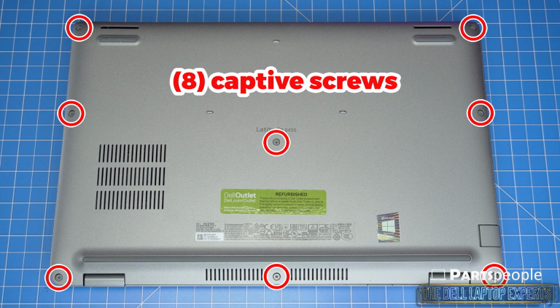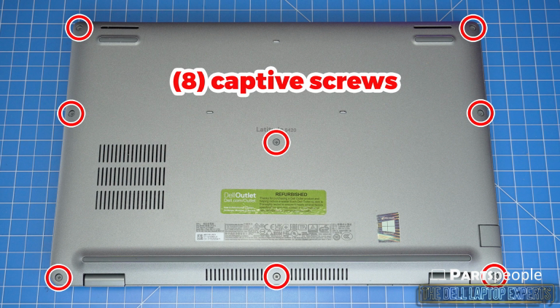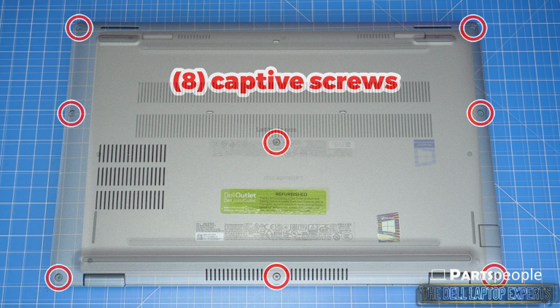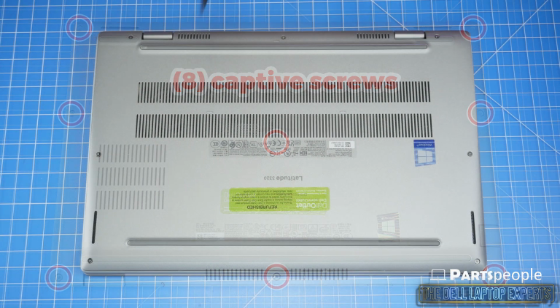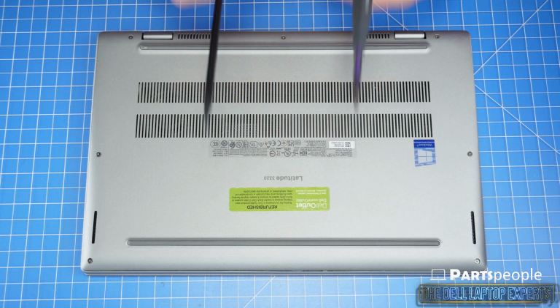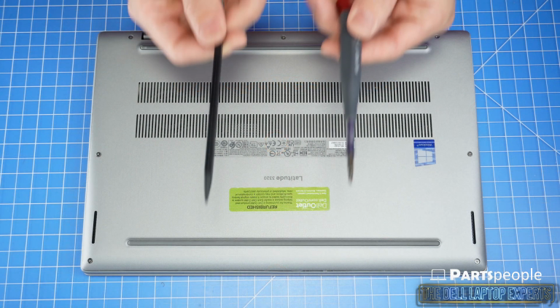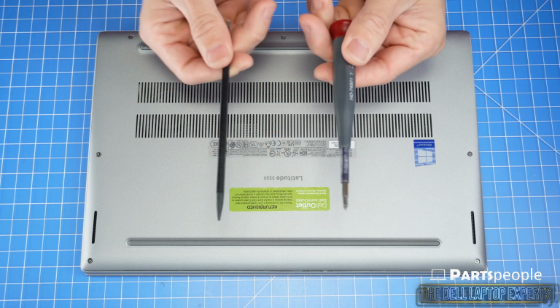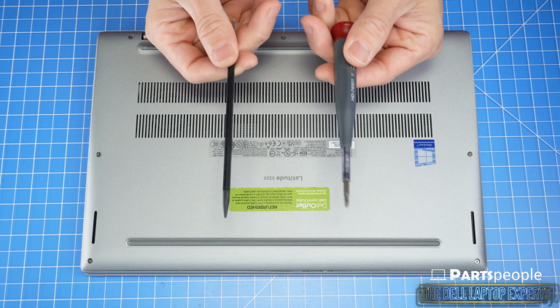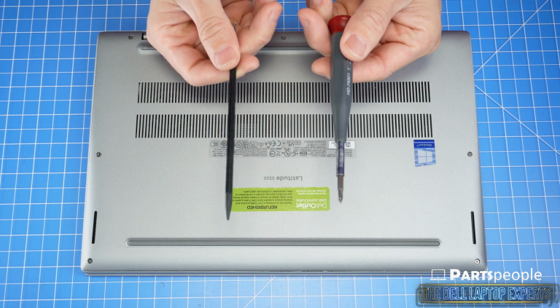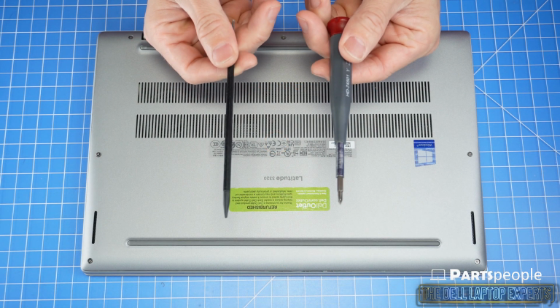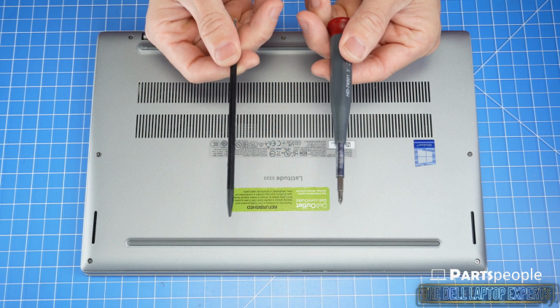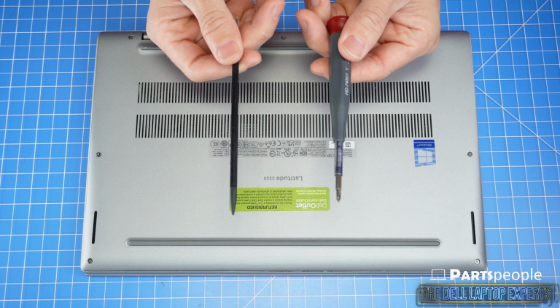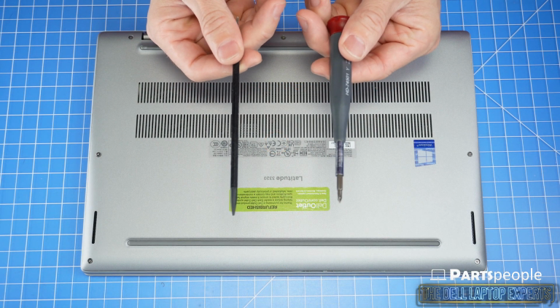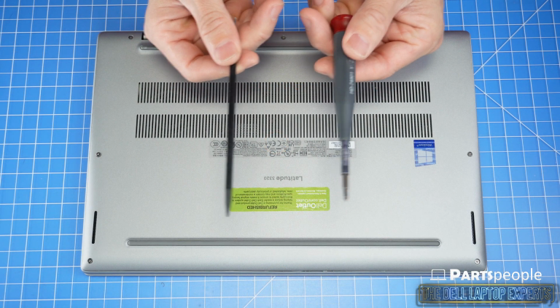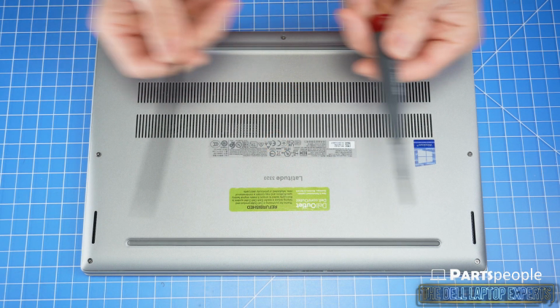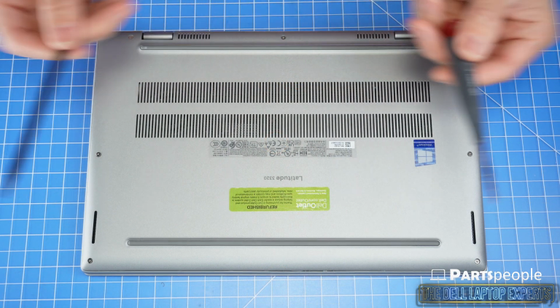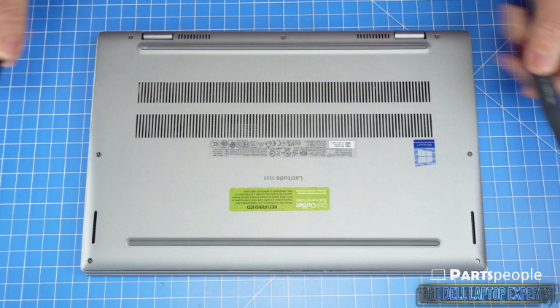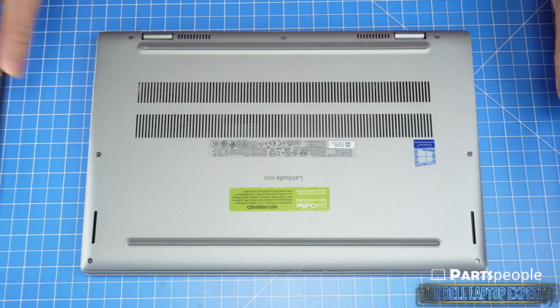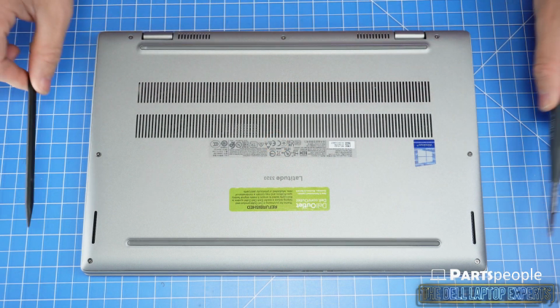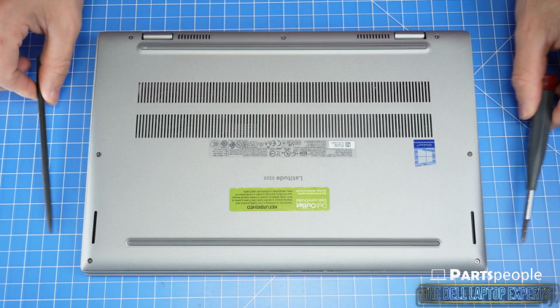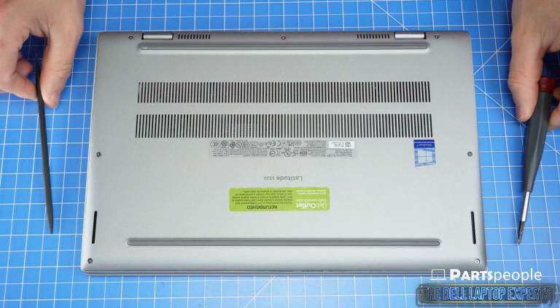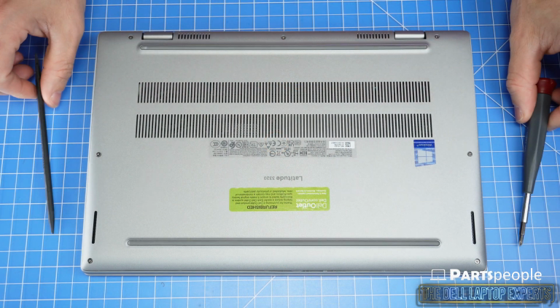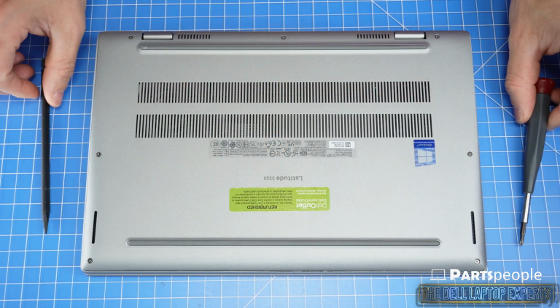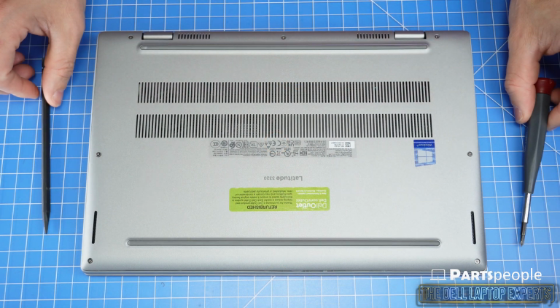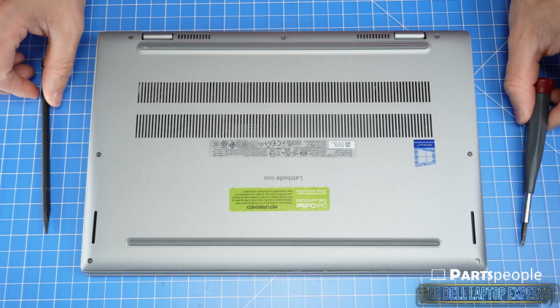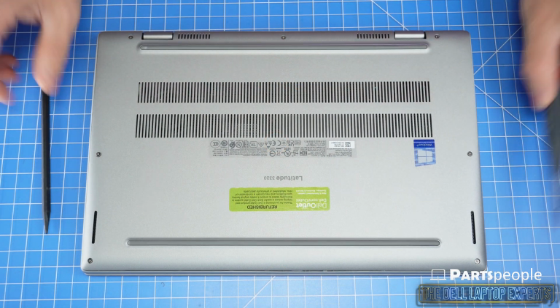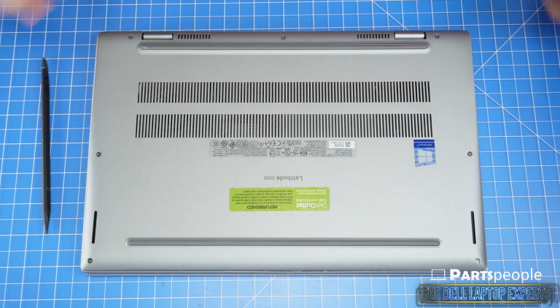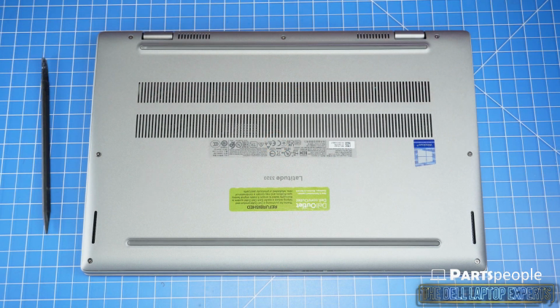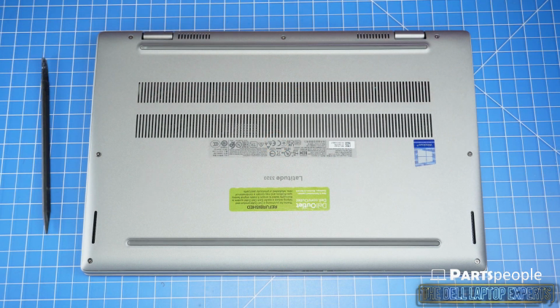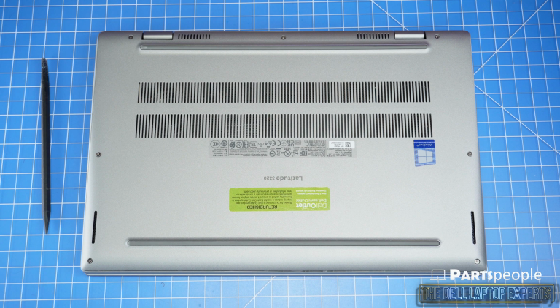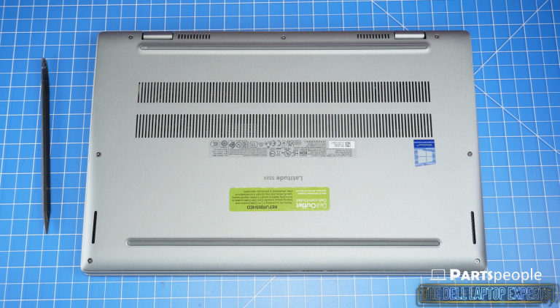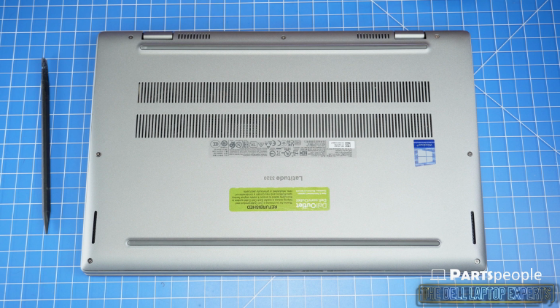Make sure you grab your plastic scribe and phillips head screwdriver — links for those are in the description below.